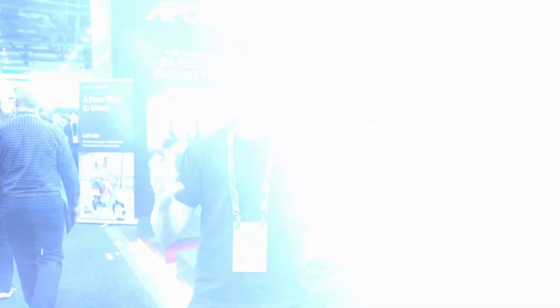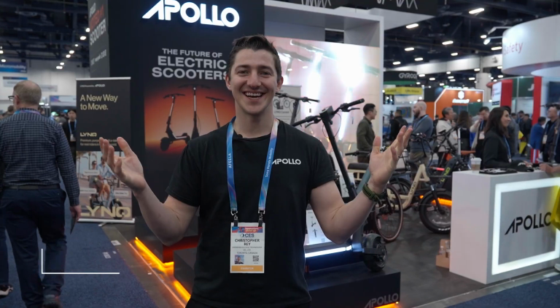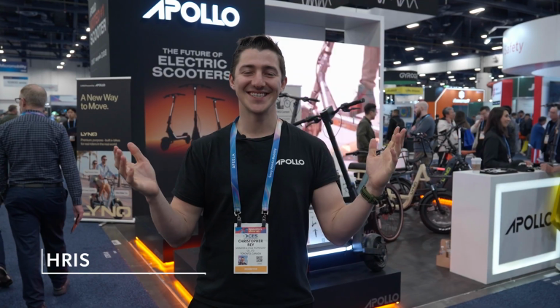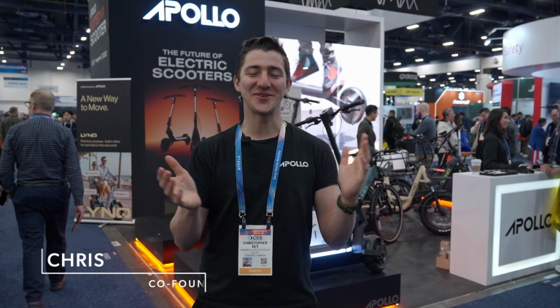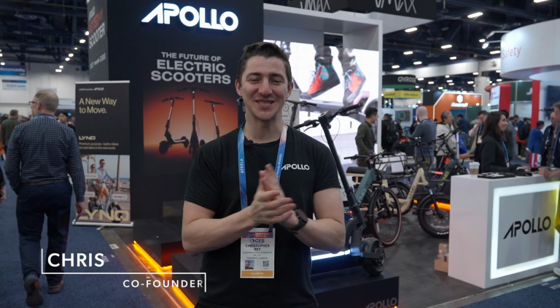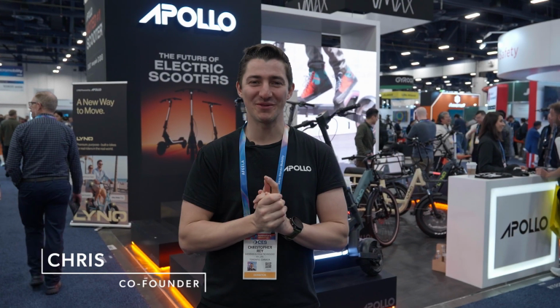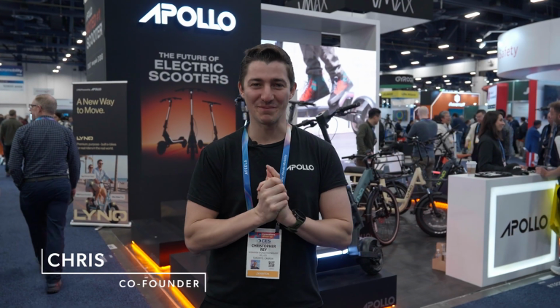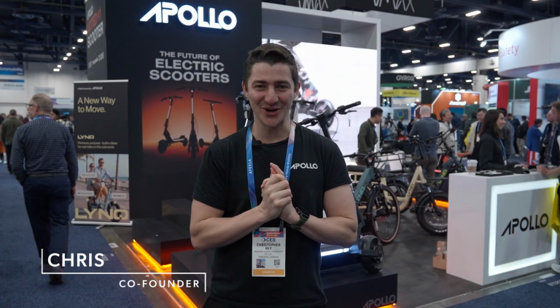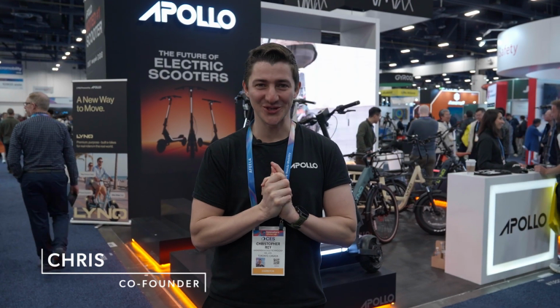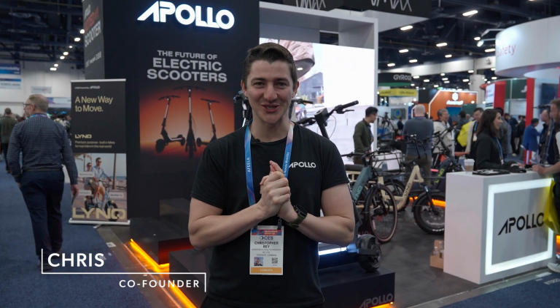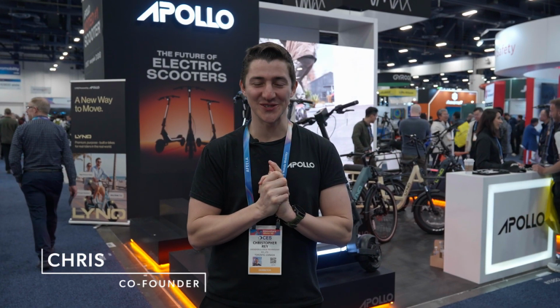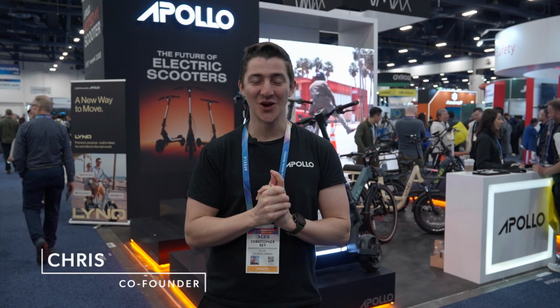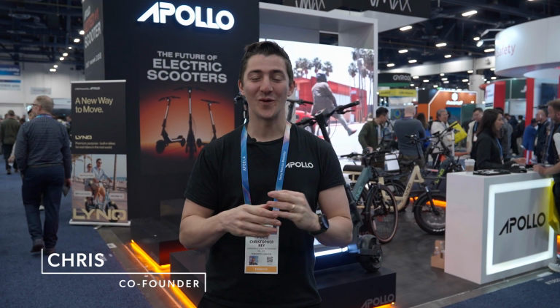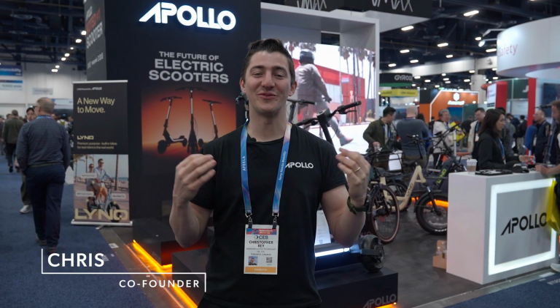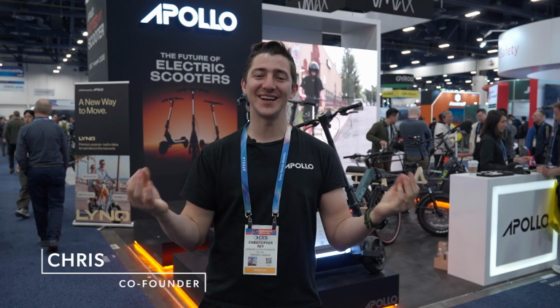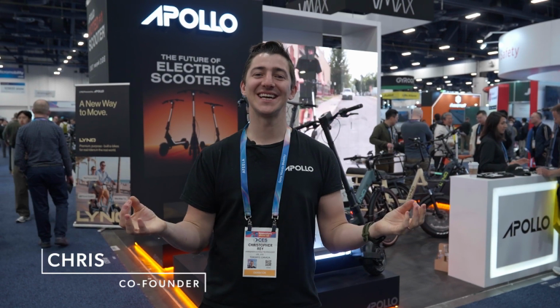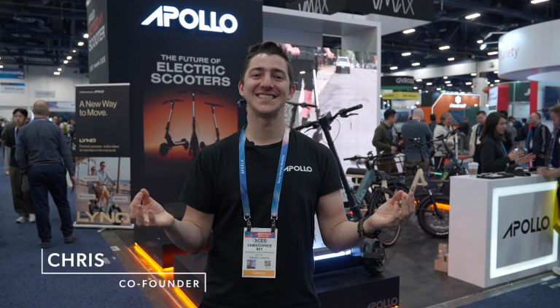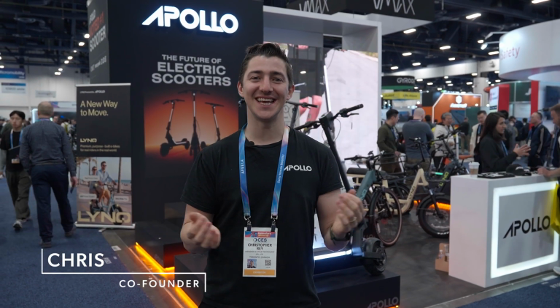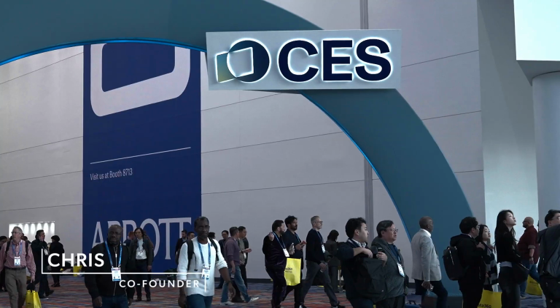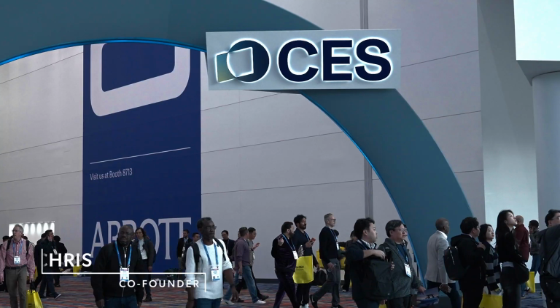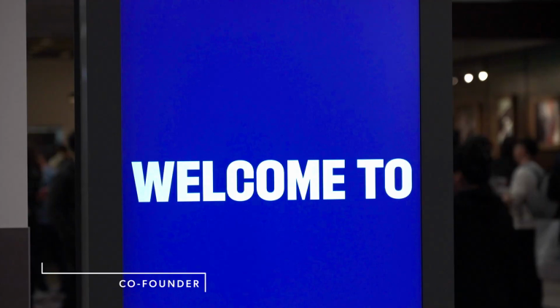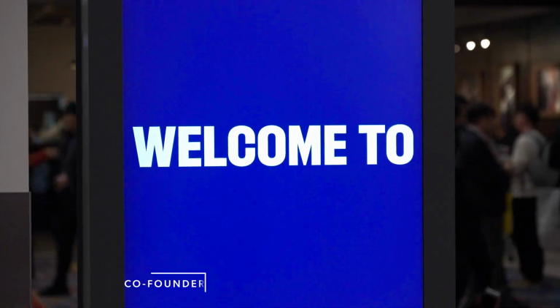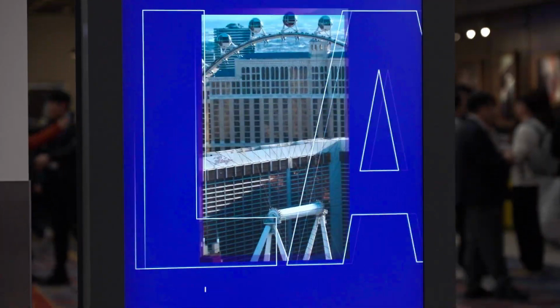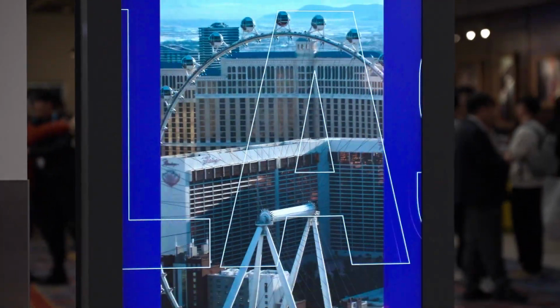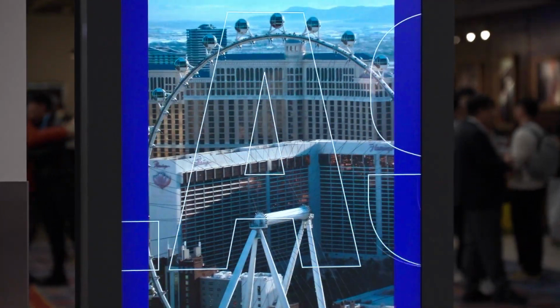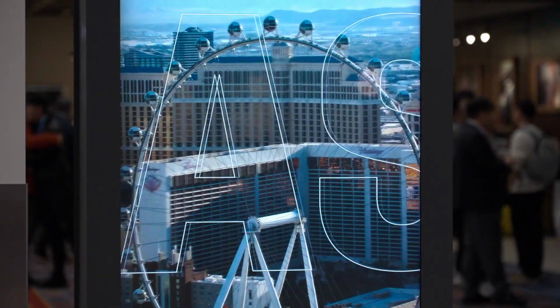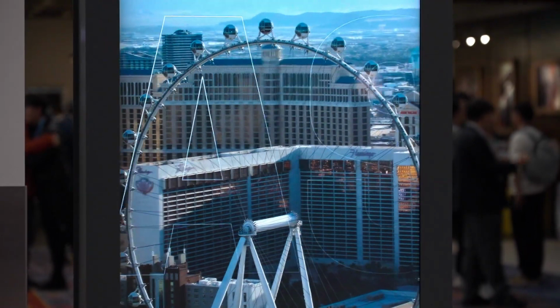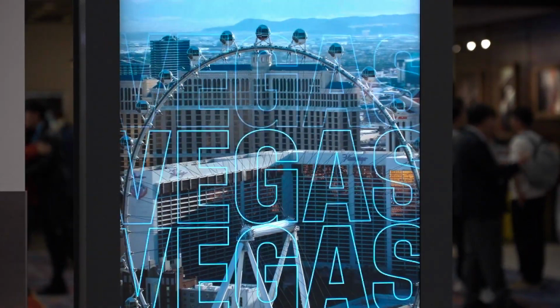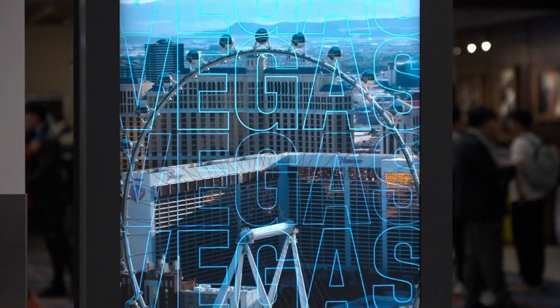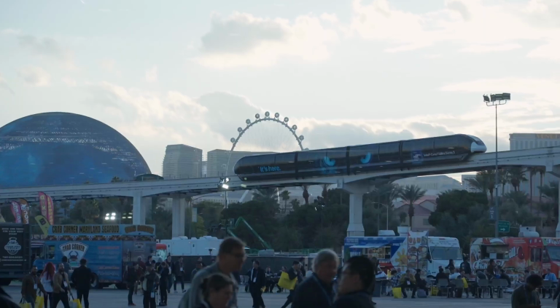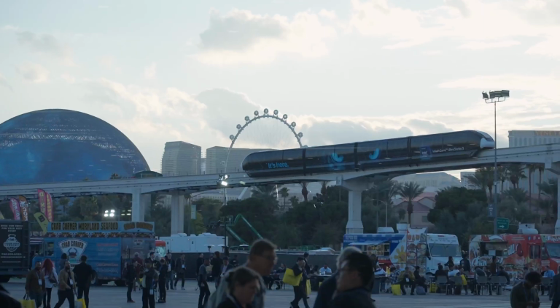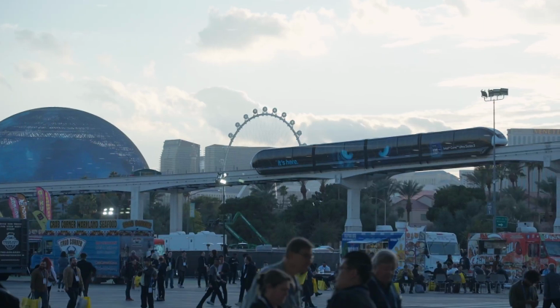Hi guys, Chris here from Apollo Scooters. We're finally at CES in Las Vegas for the biggest conference in the world.